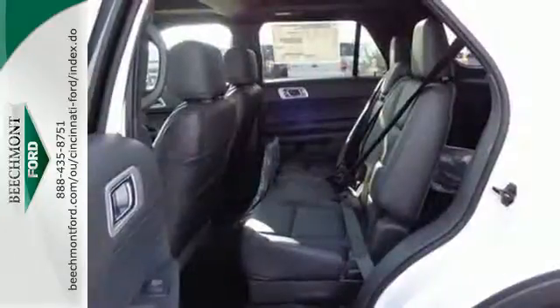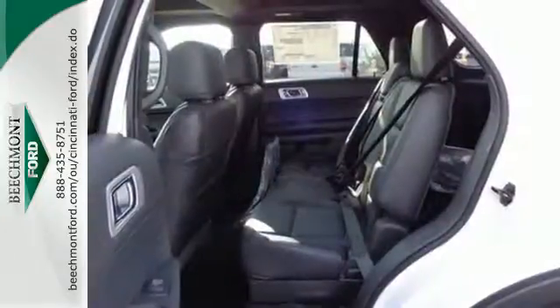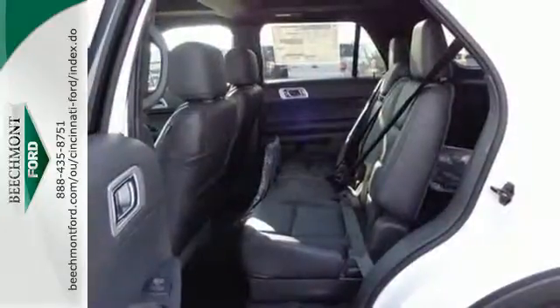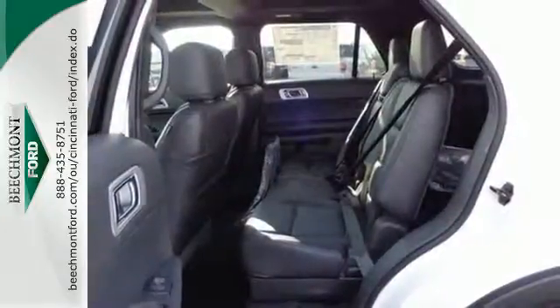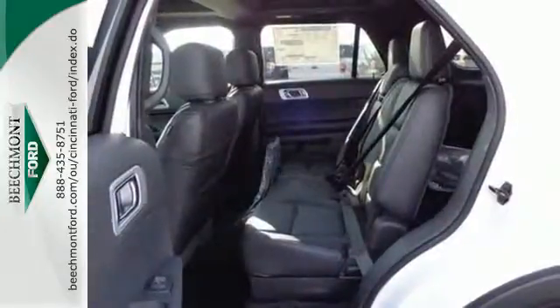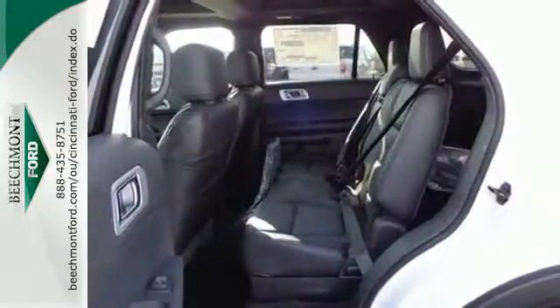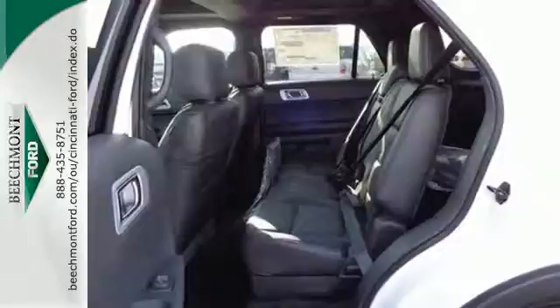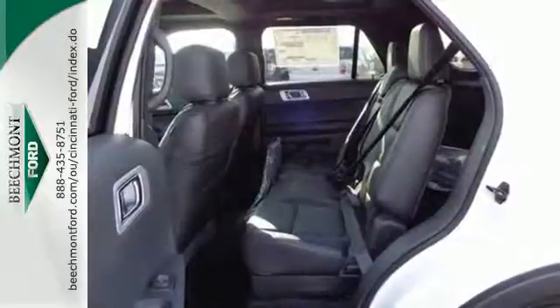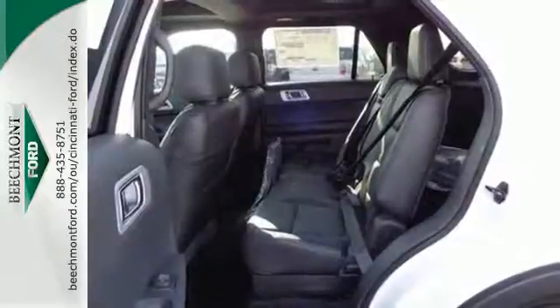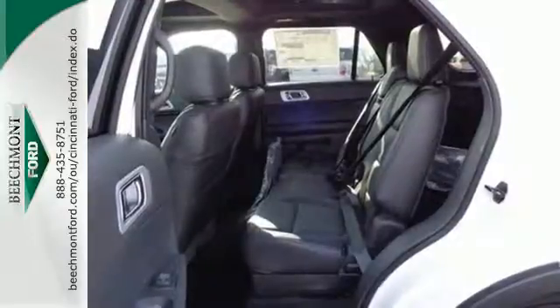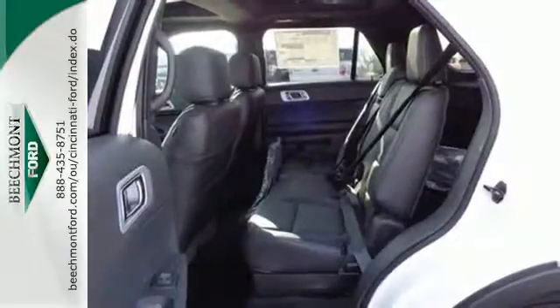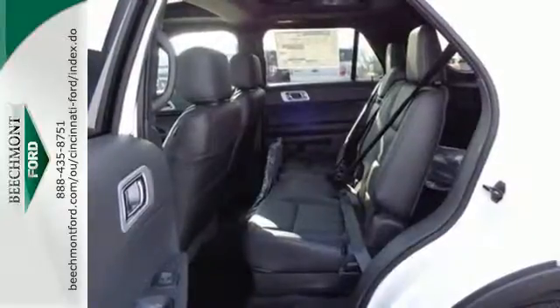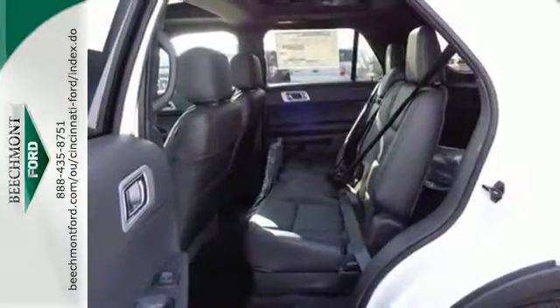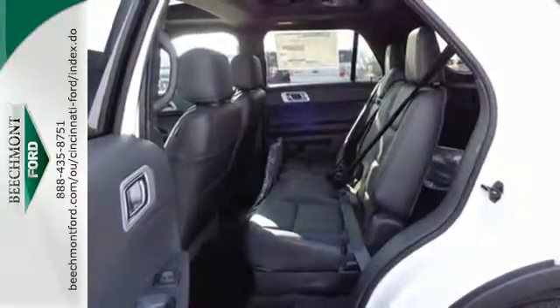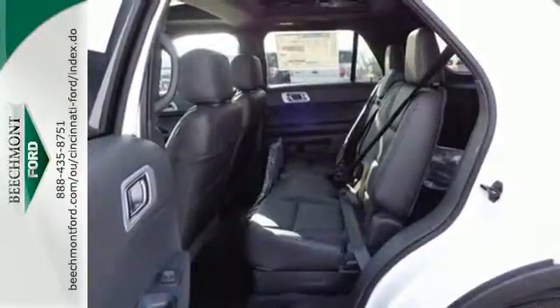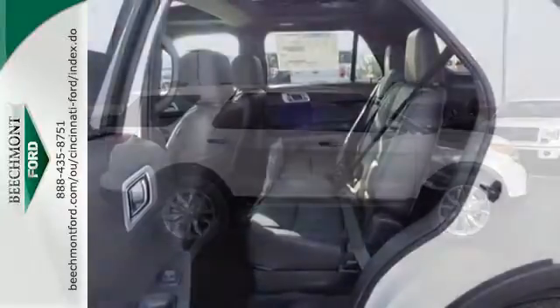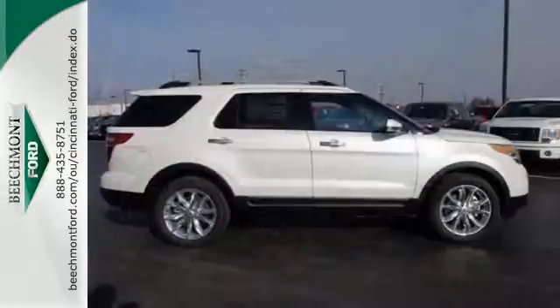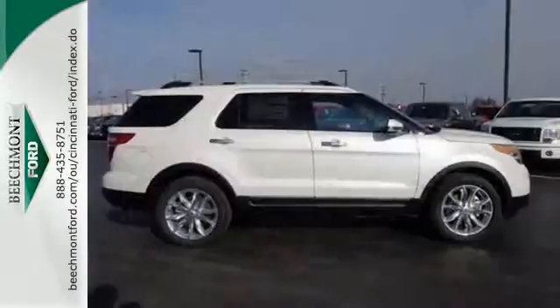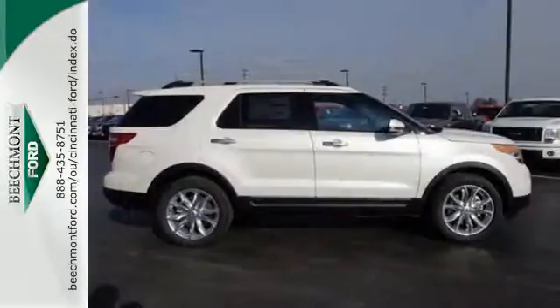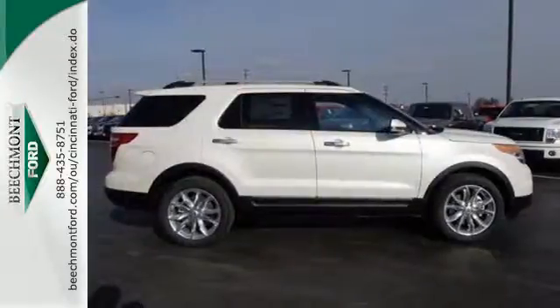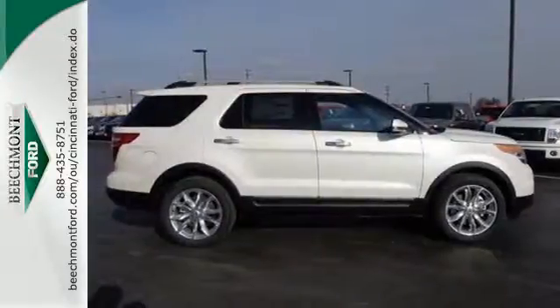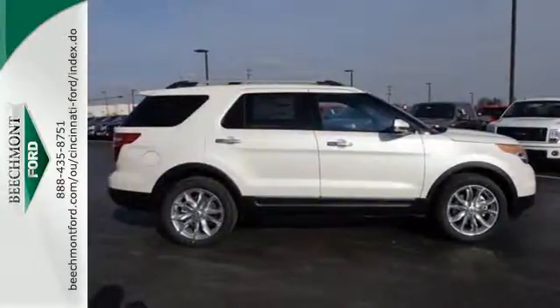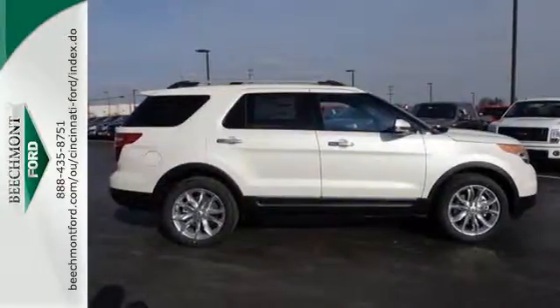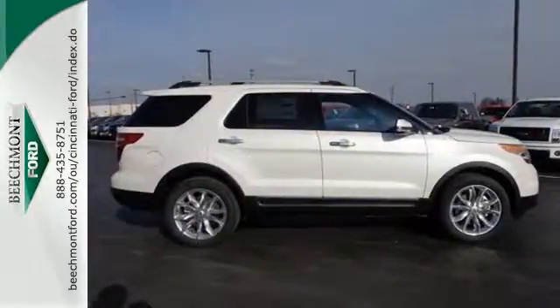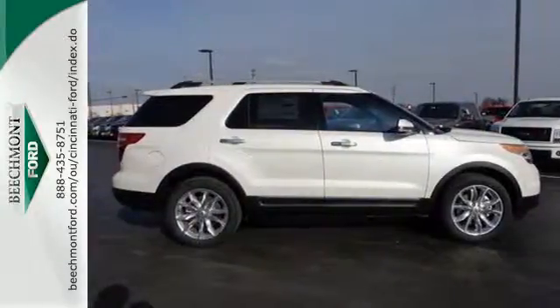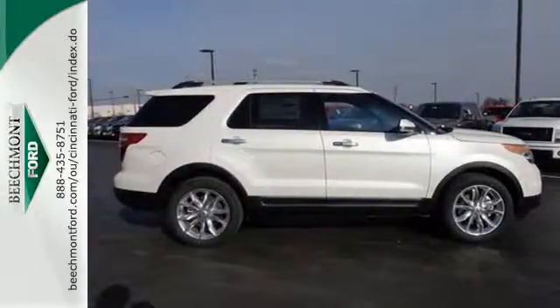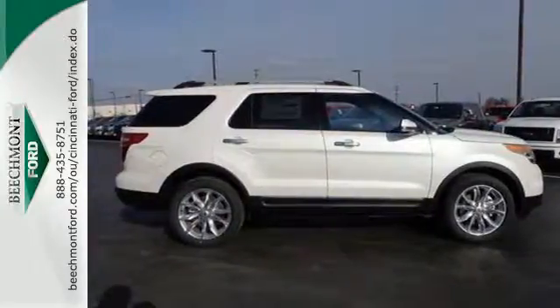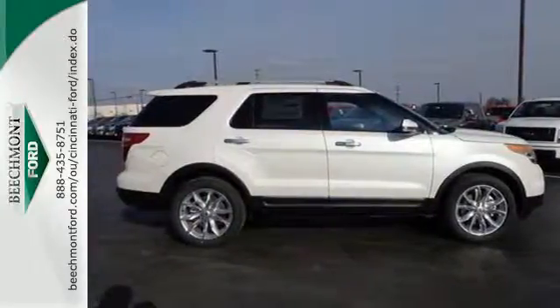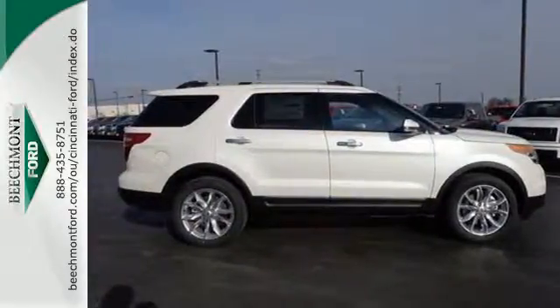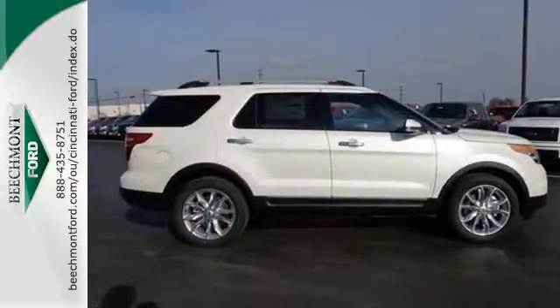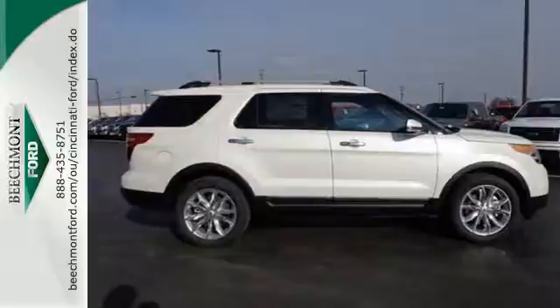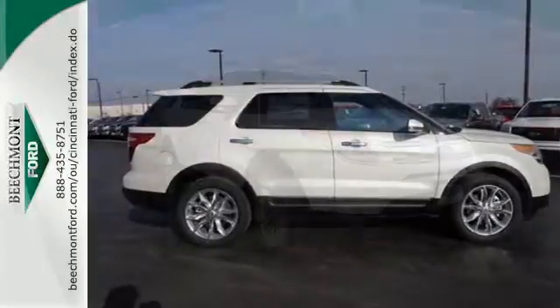Plus, you'll turn heads whether on-road or off, thanks to its dual chrome exhaust tips, LED tail lamps, and aggressive stance.